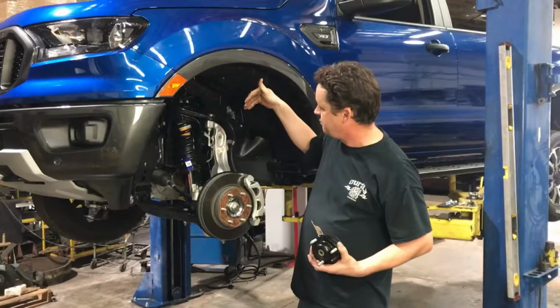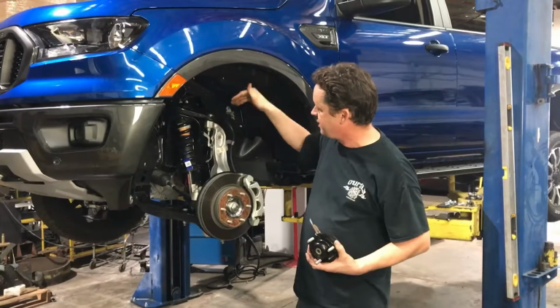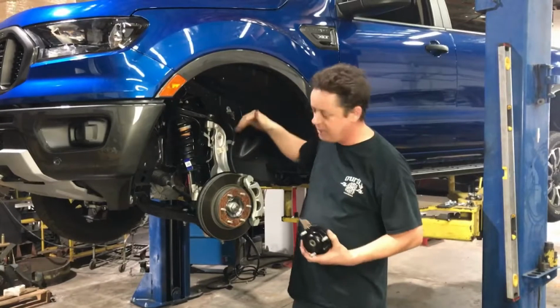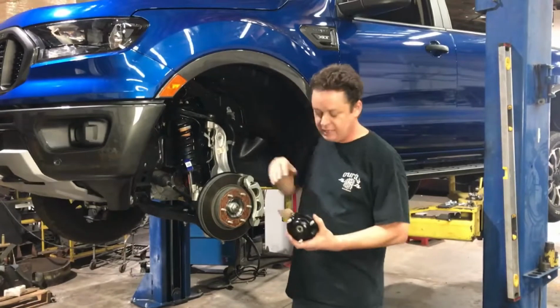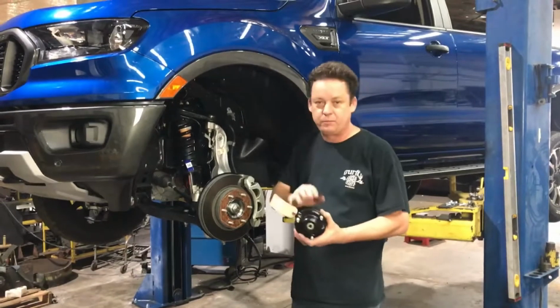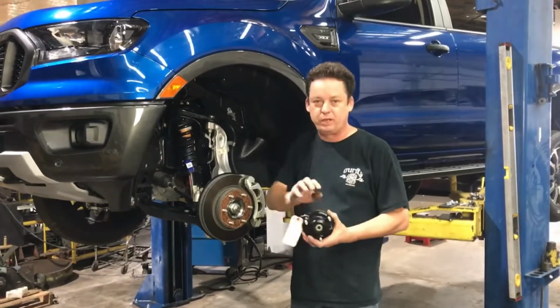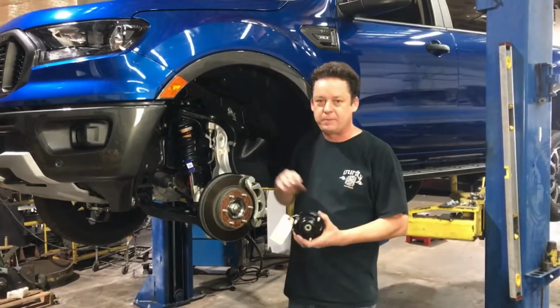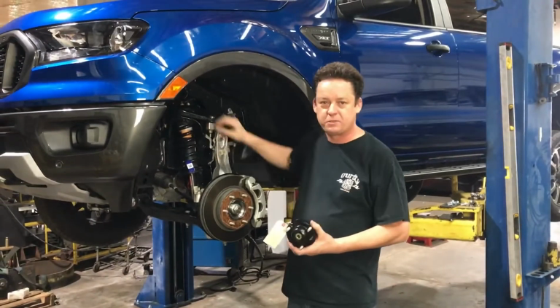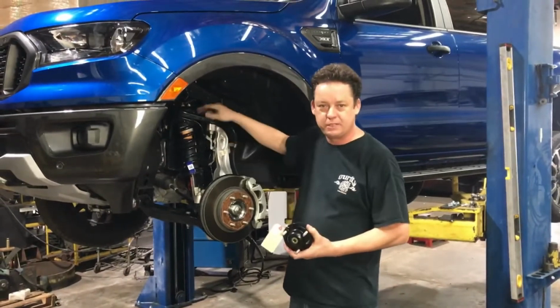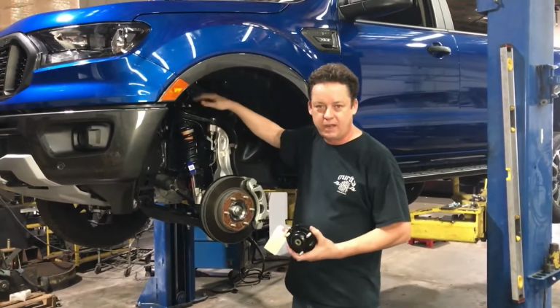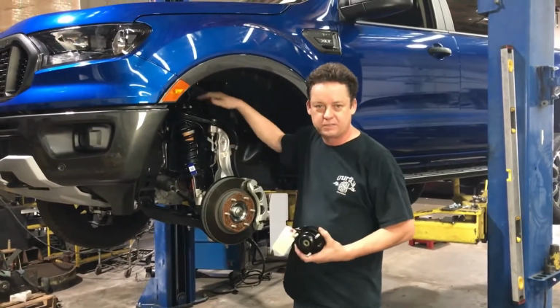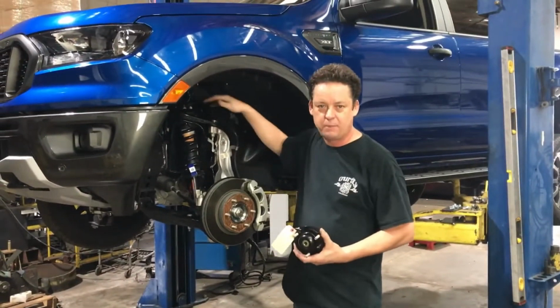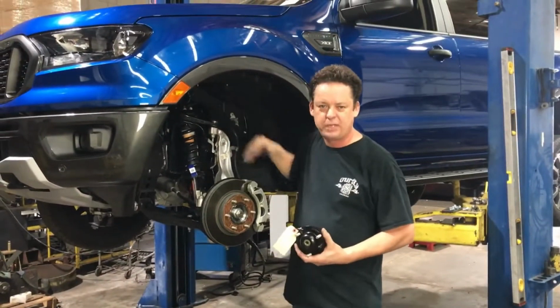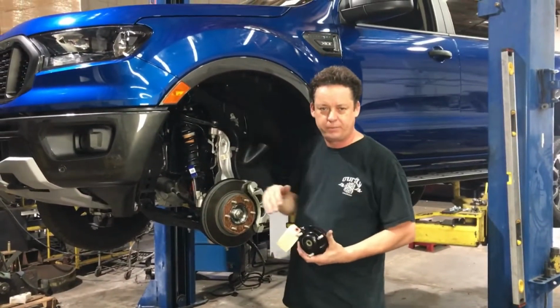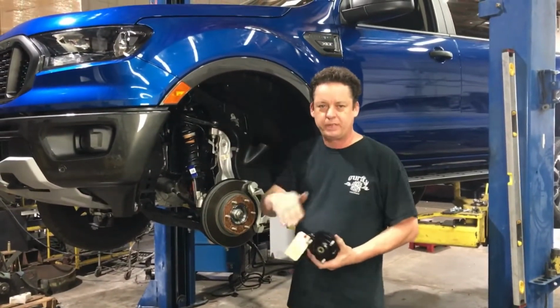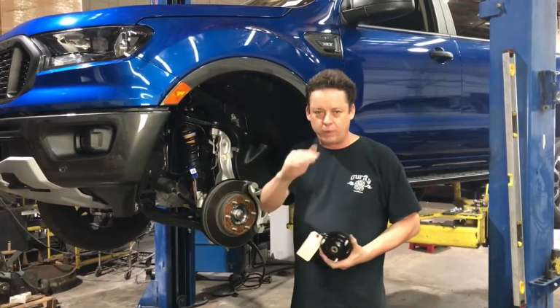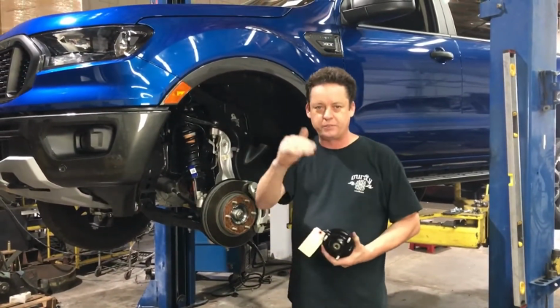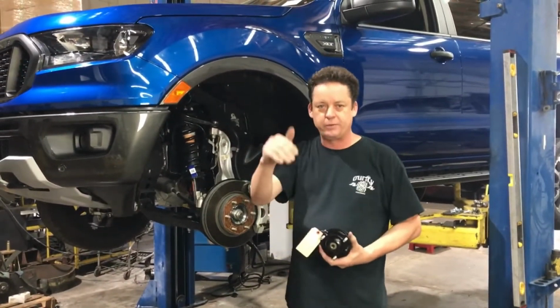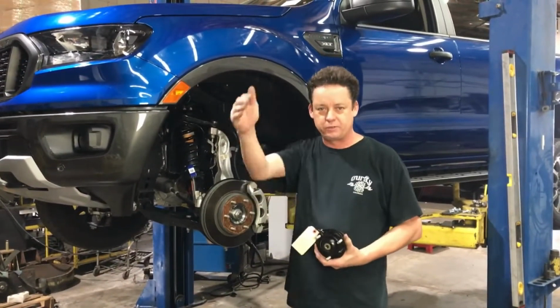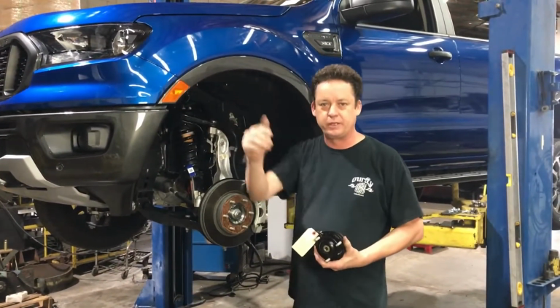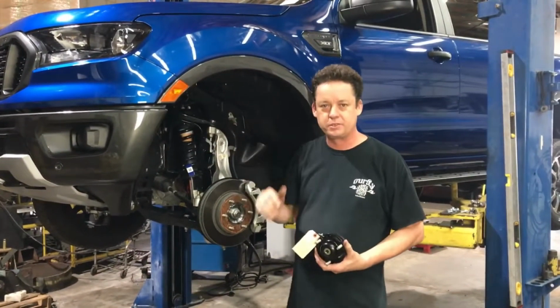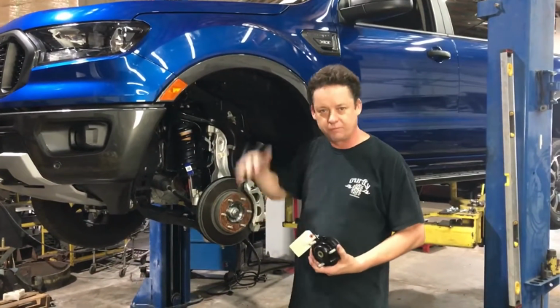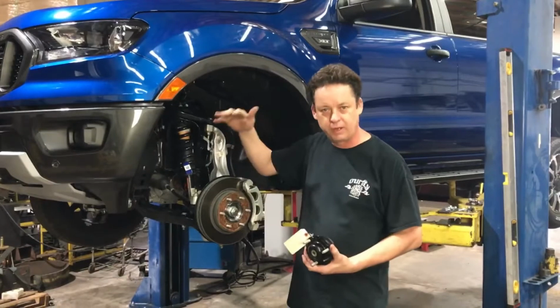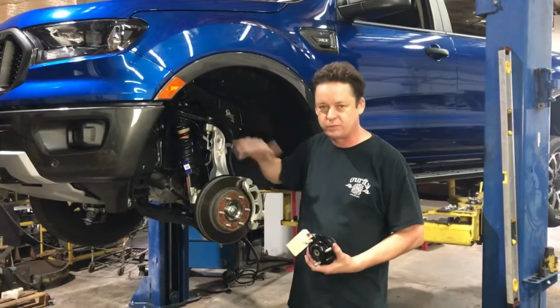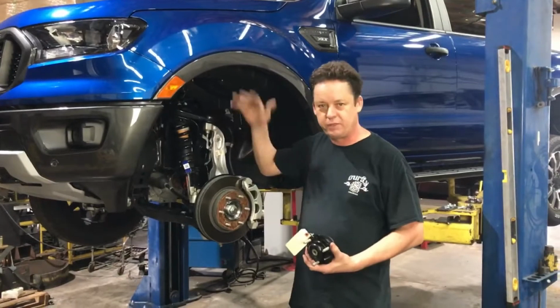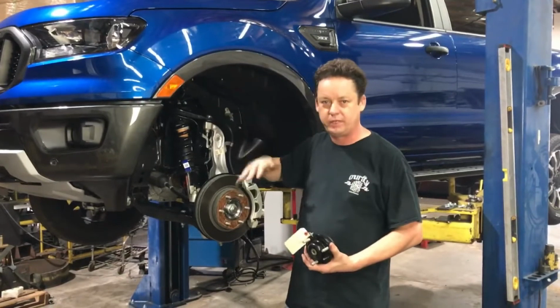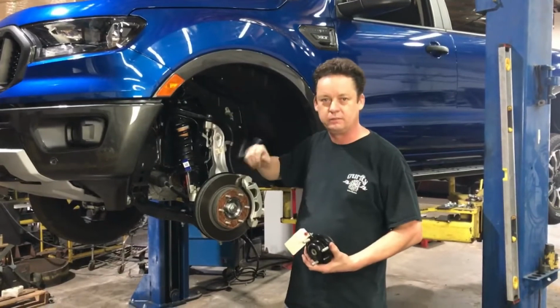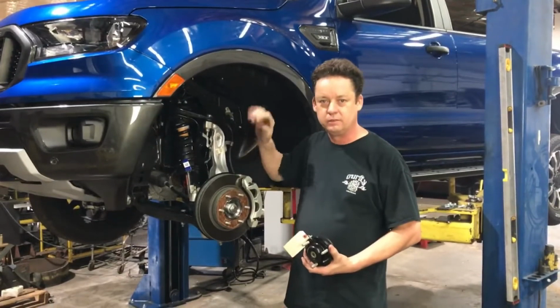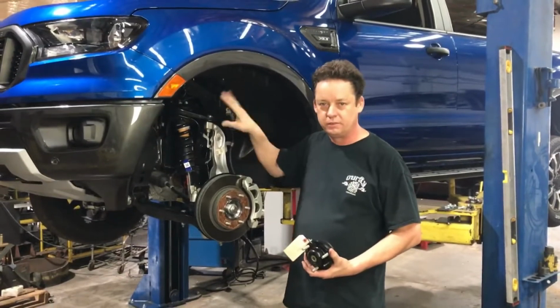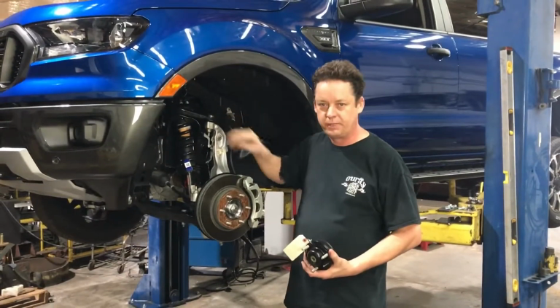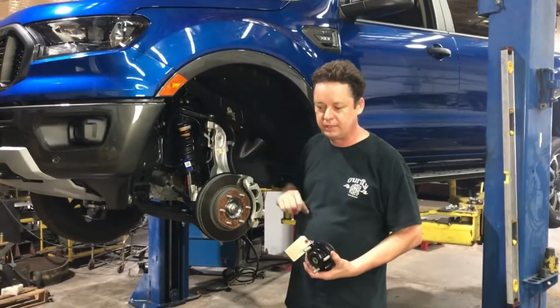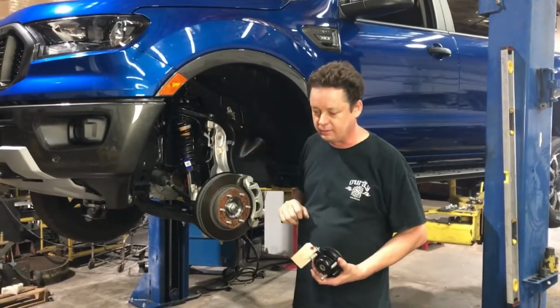By combining different preload spacers and different heights of top plates, we'll be able to get one inch, two inch, or three inch out of the front. So whatever you need, you'll be able to get.